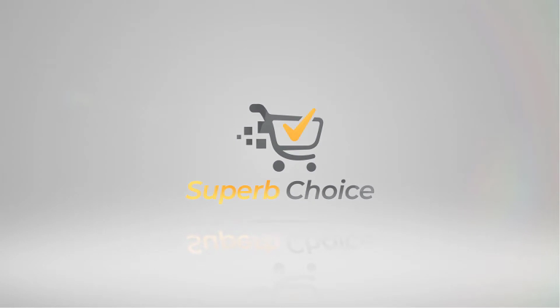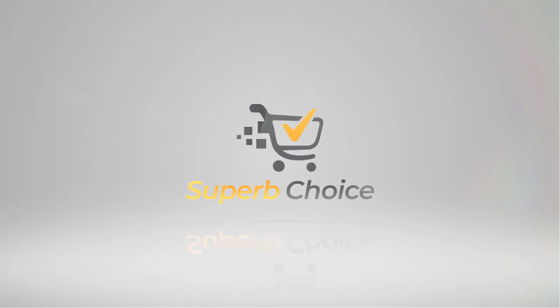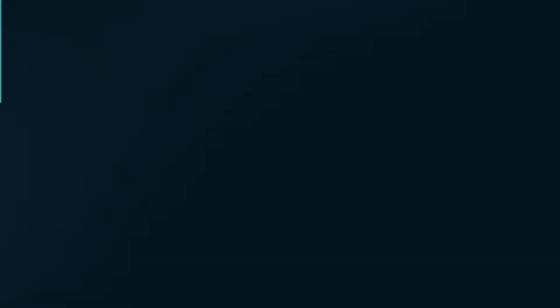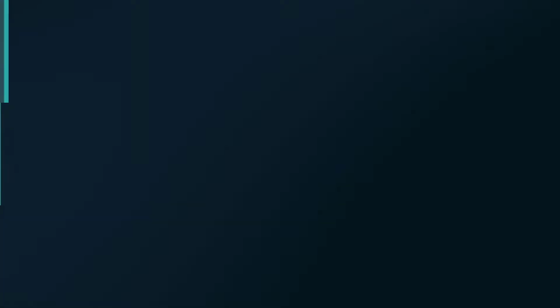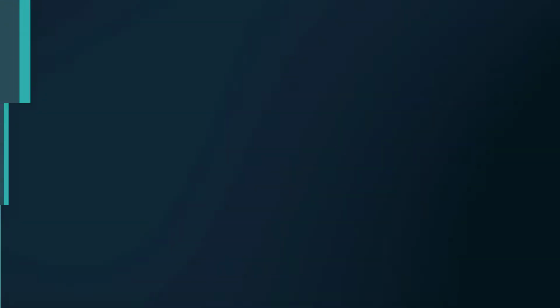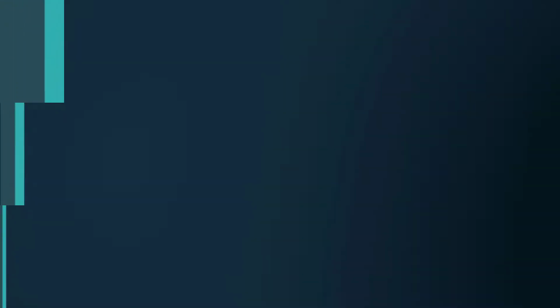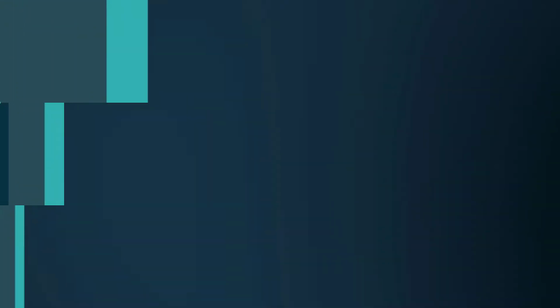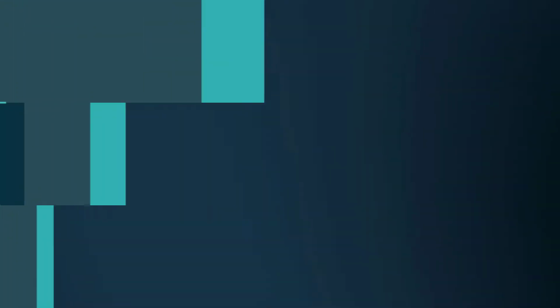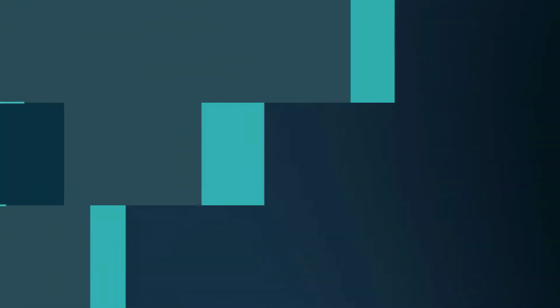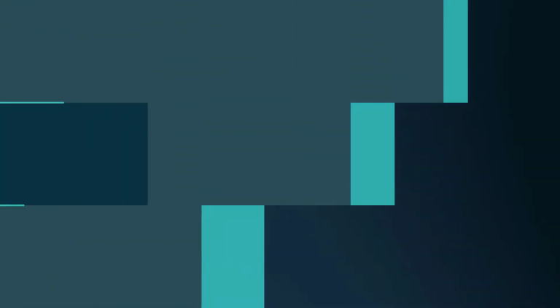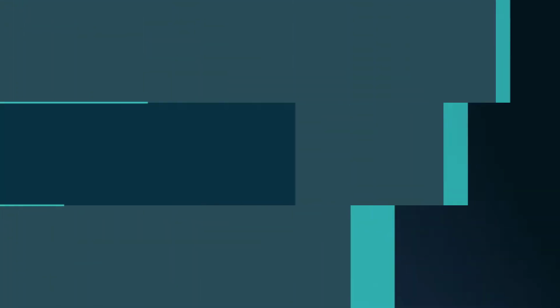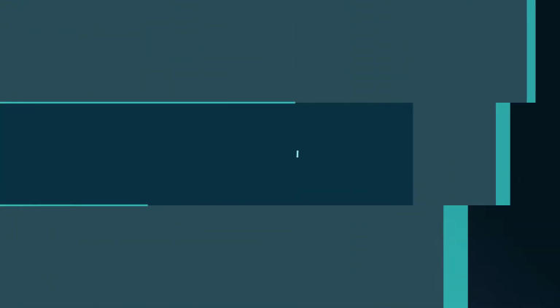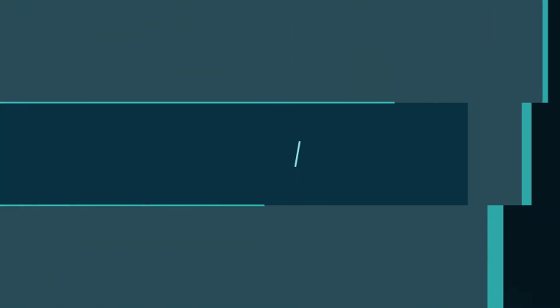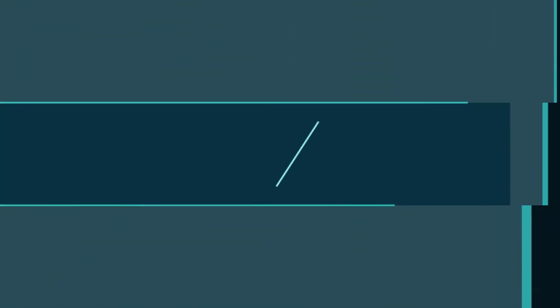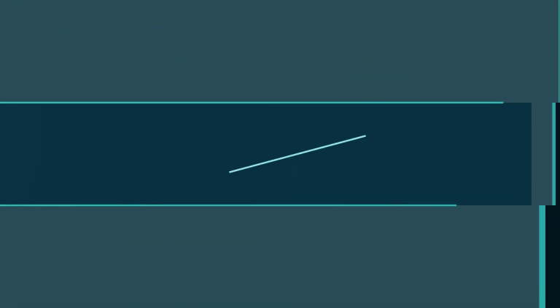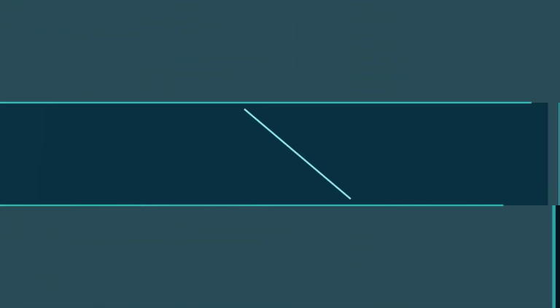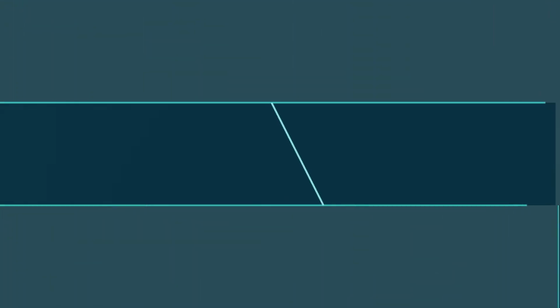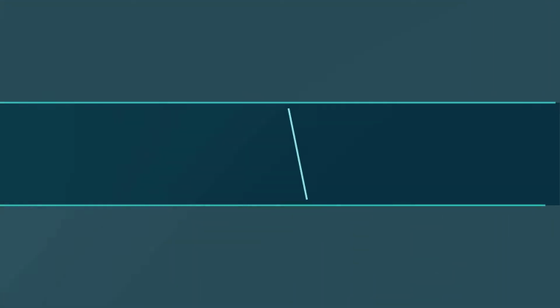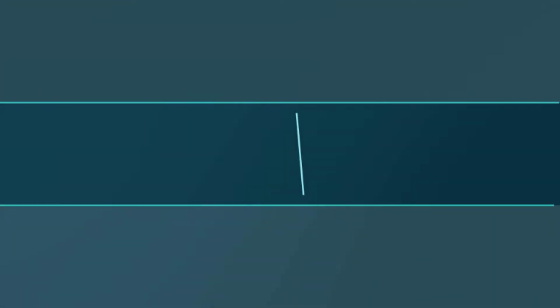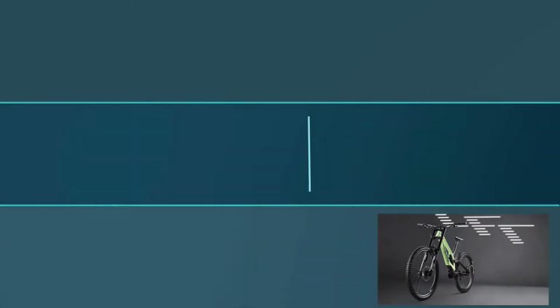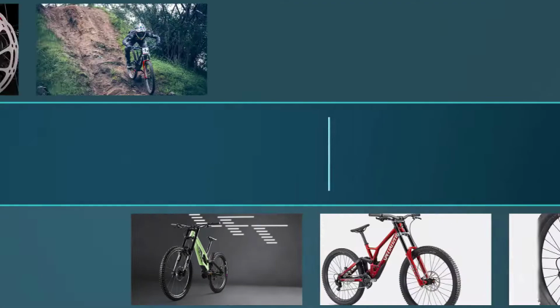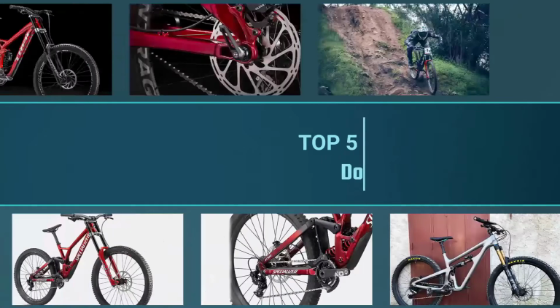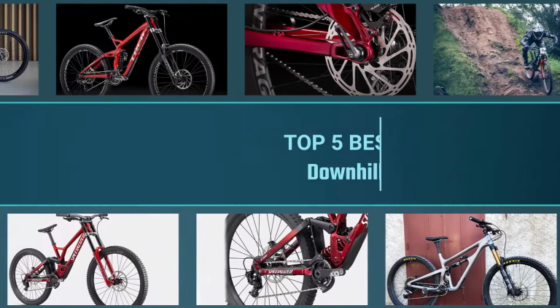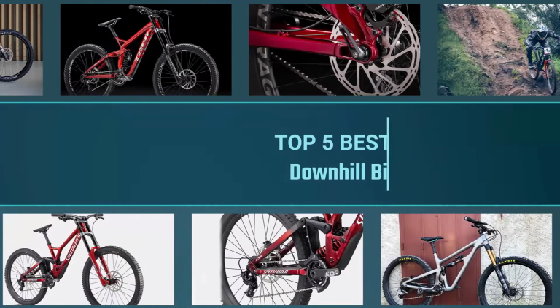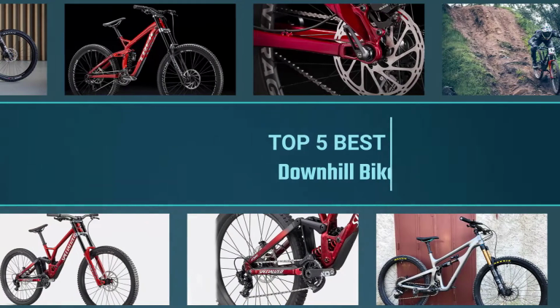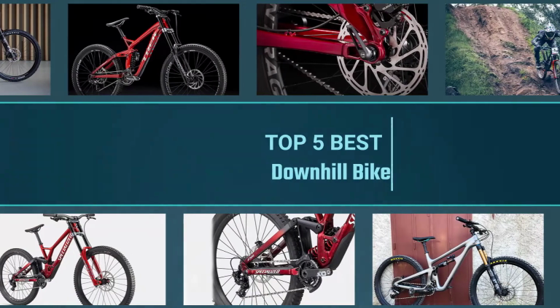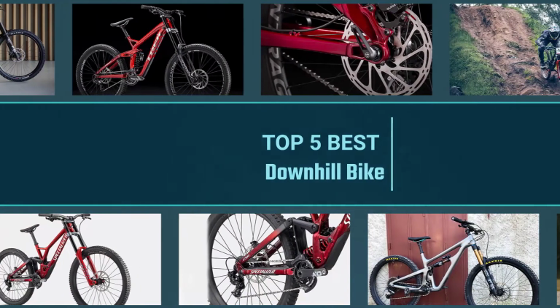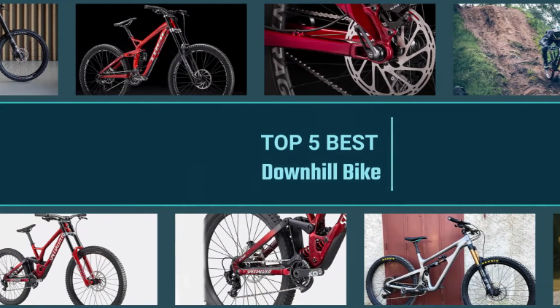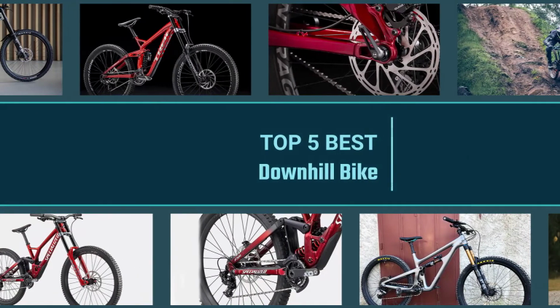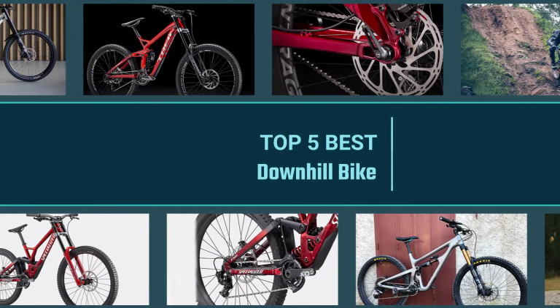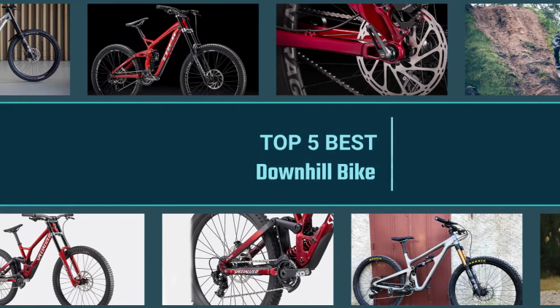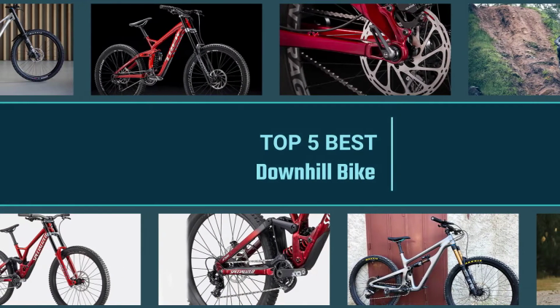If you are looking for the best downhill bikes, here is a collection you have got to see. Let's get started.